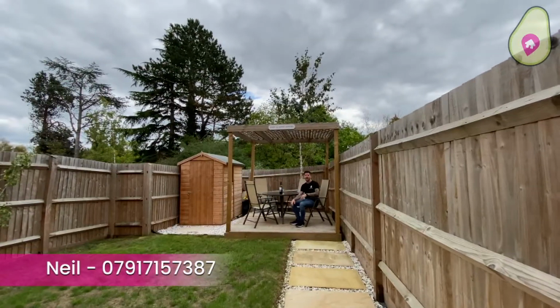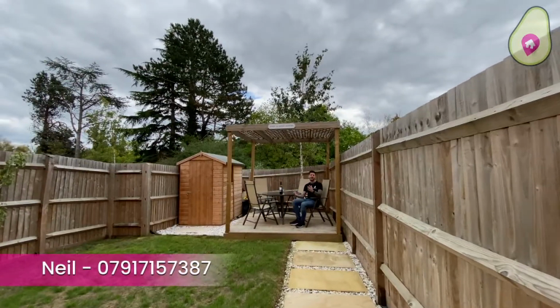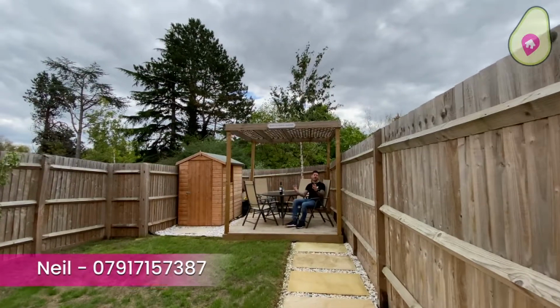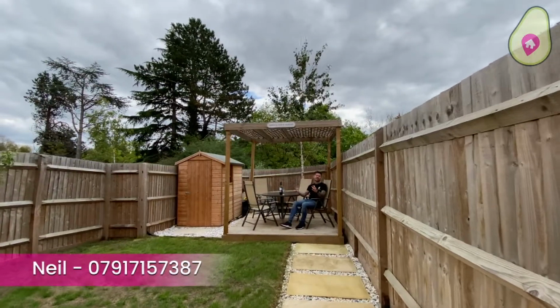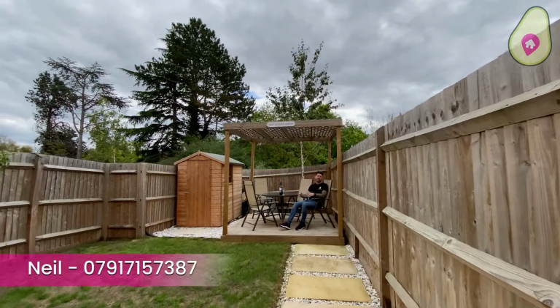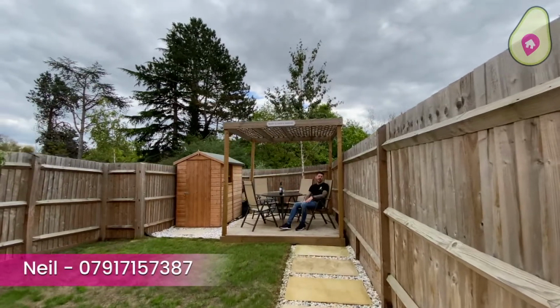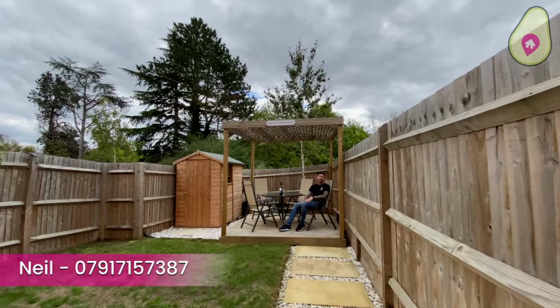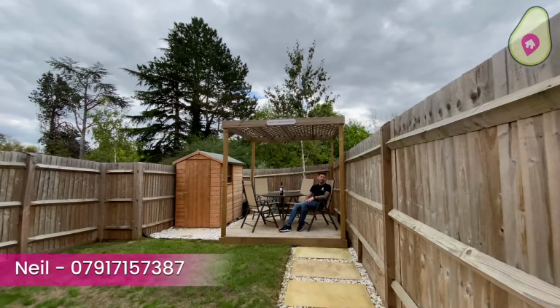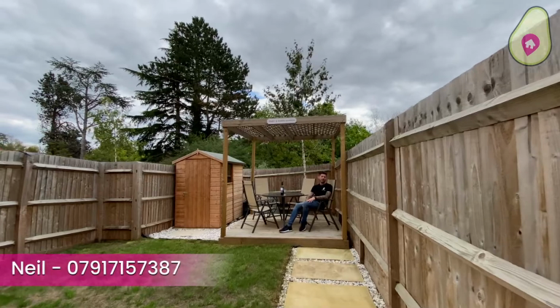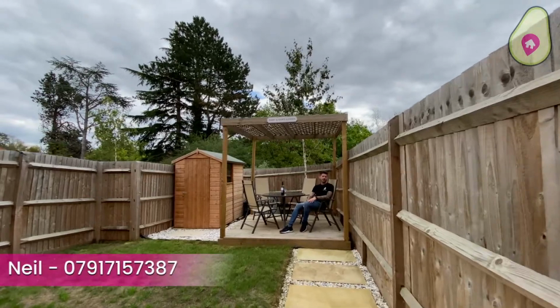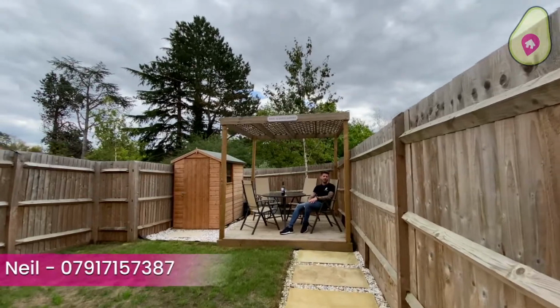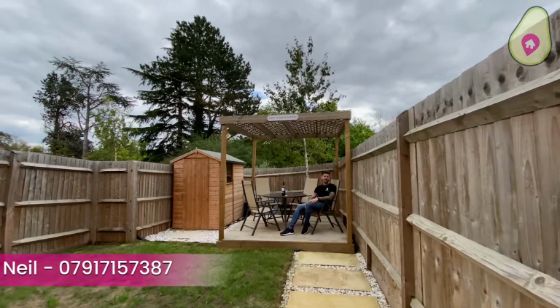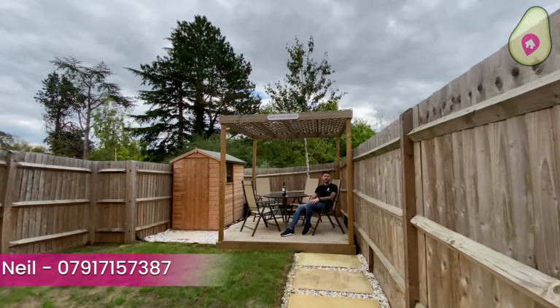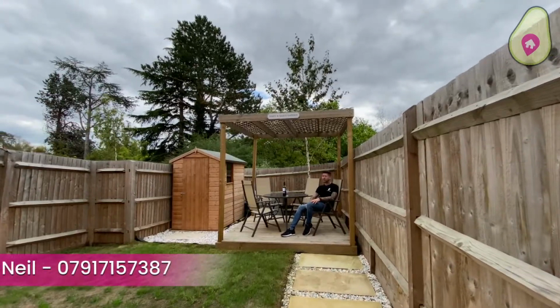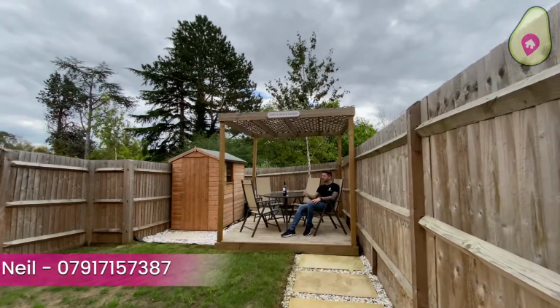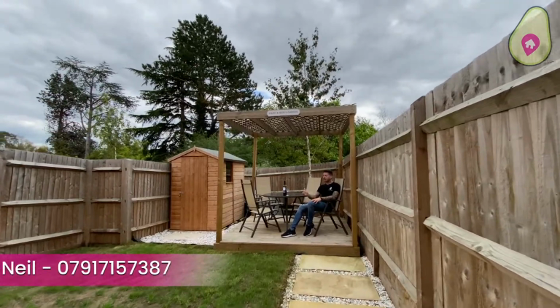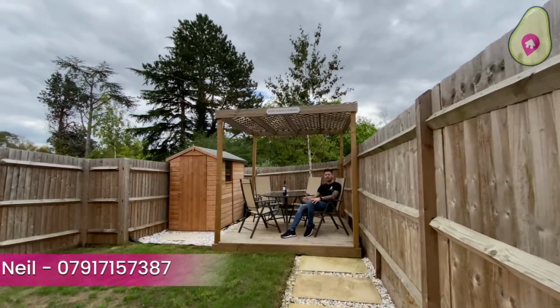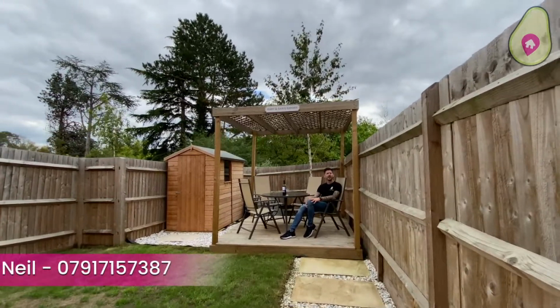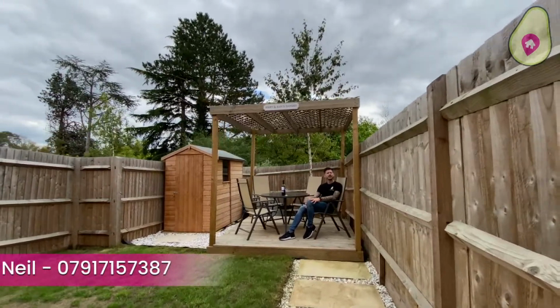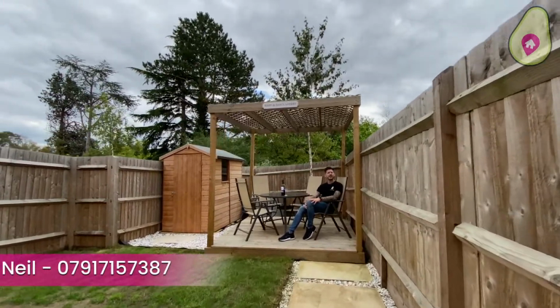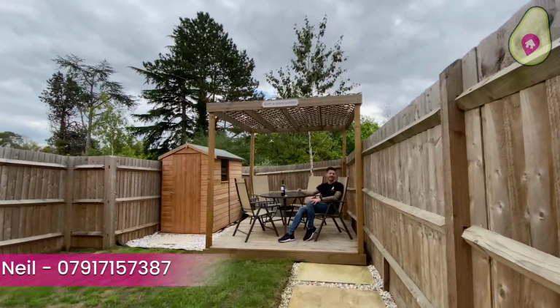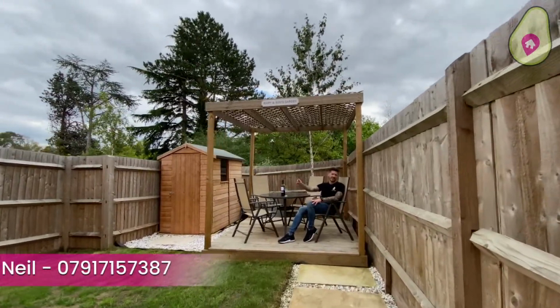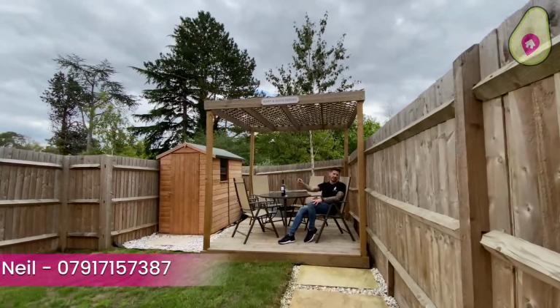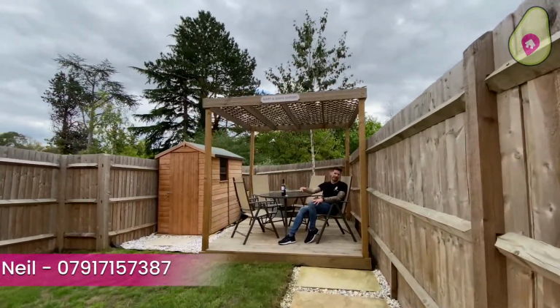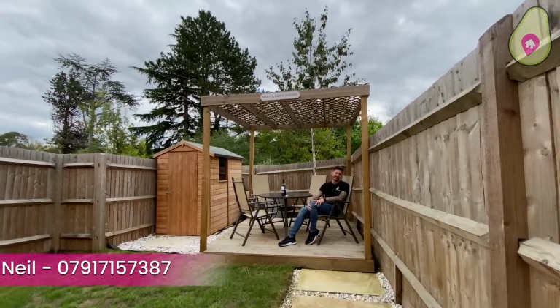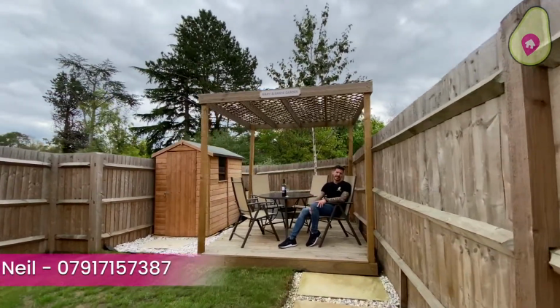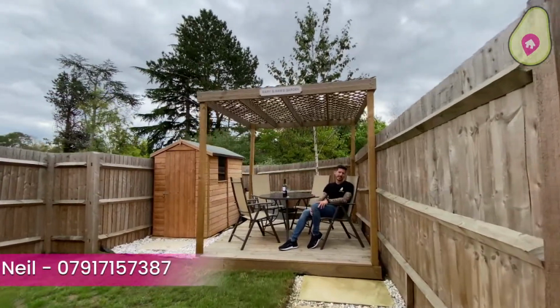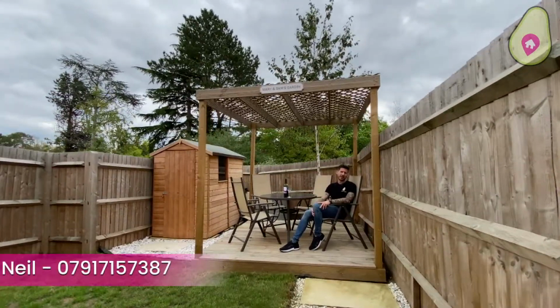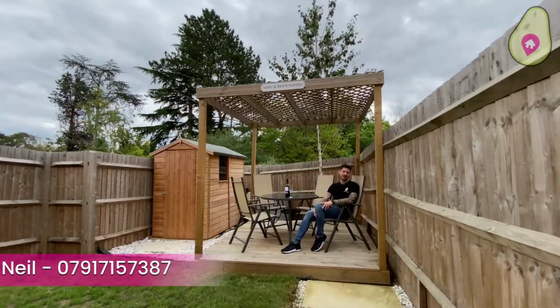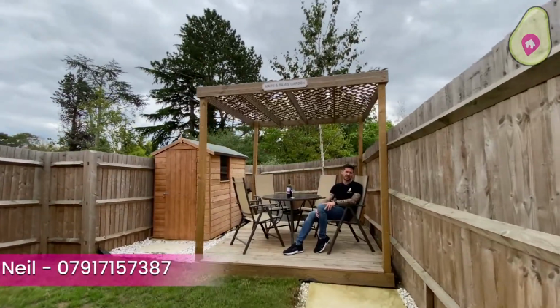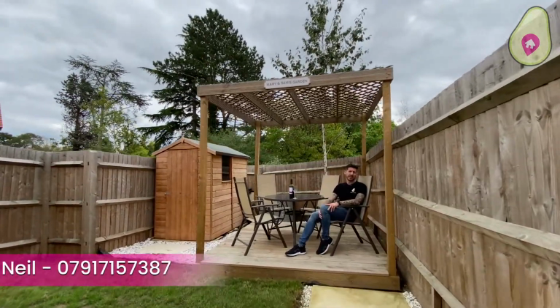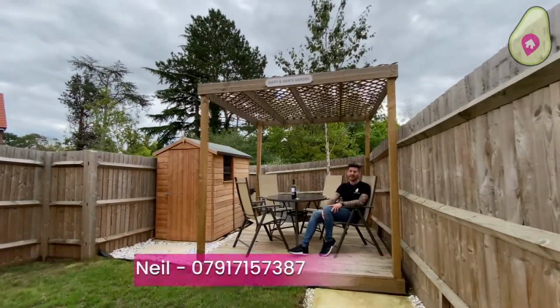As always, if you want to know any more or arrange to view this gorgeous home in person, get in contact on the details below. Many thanks.